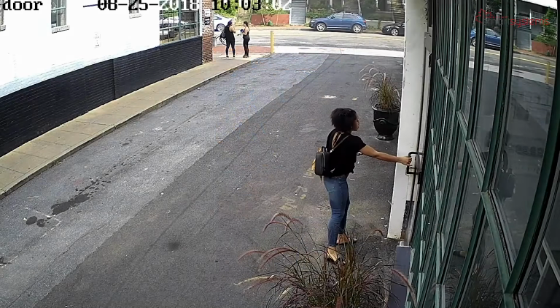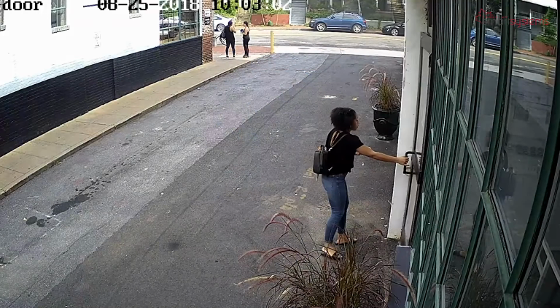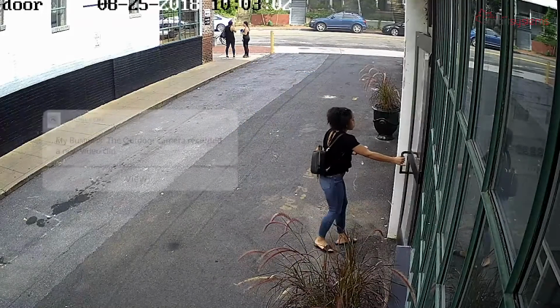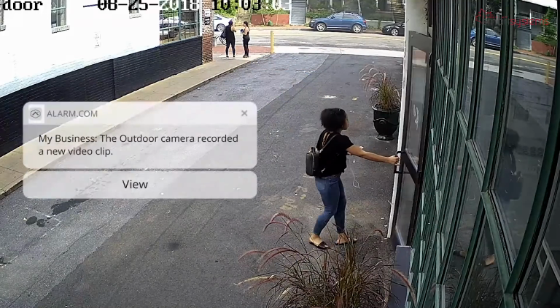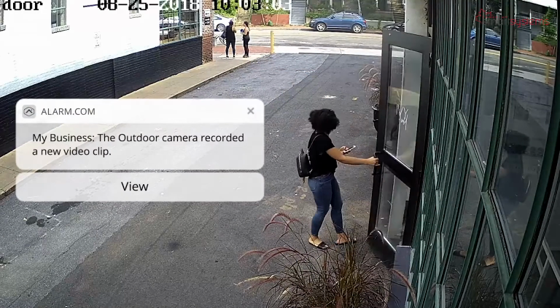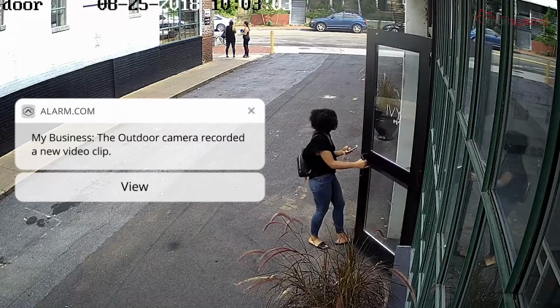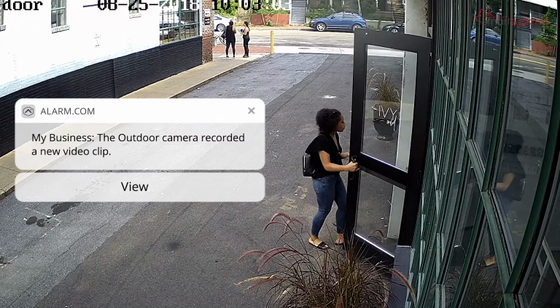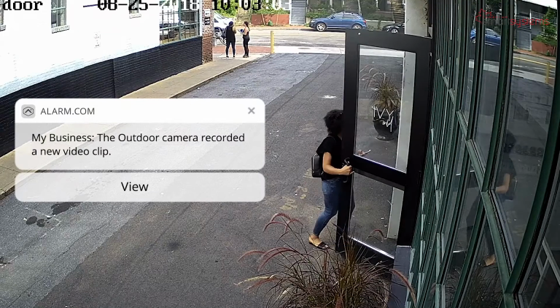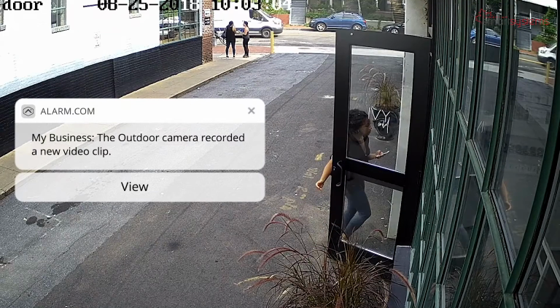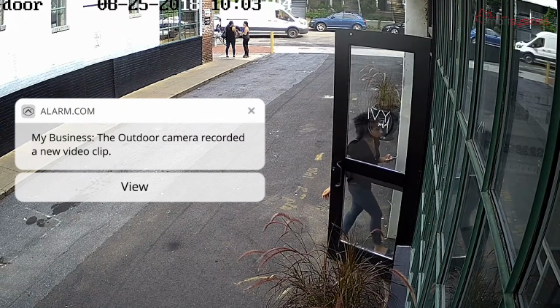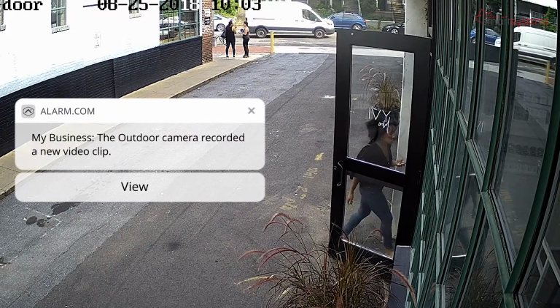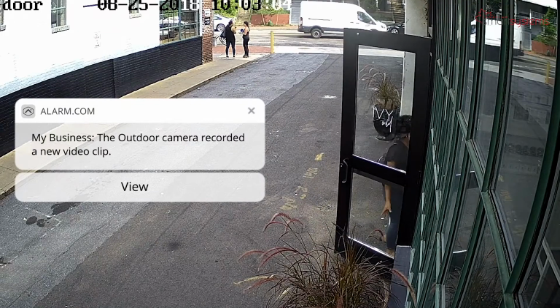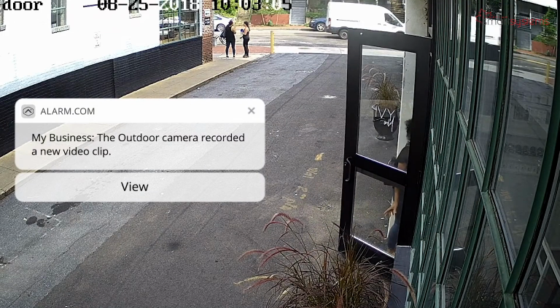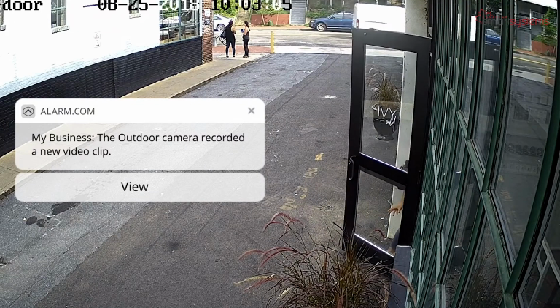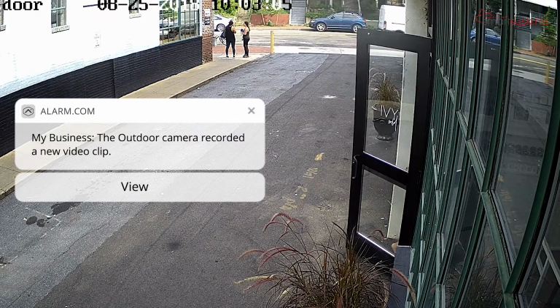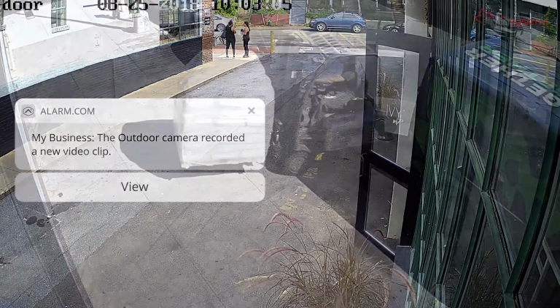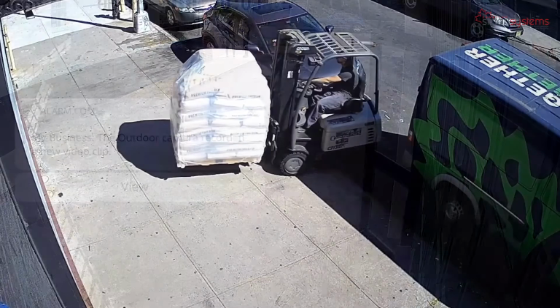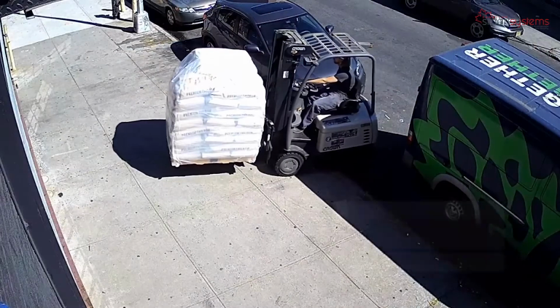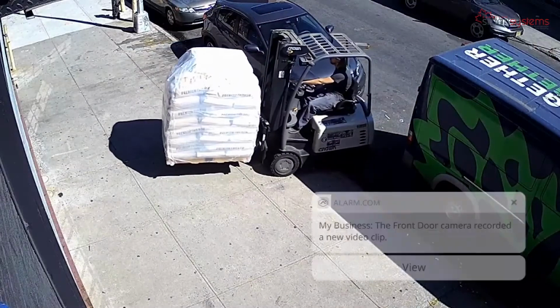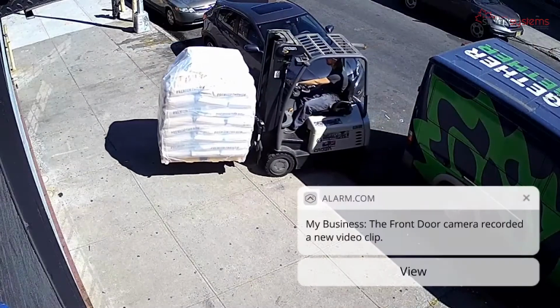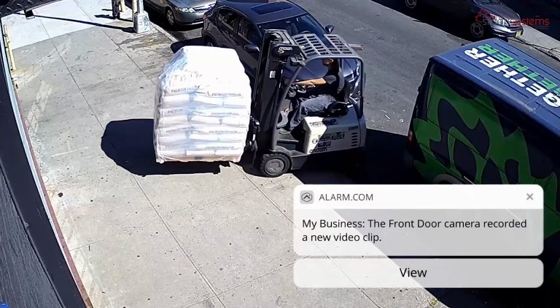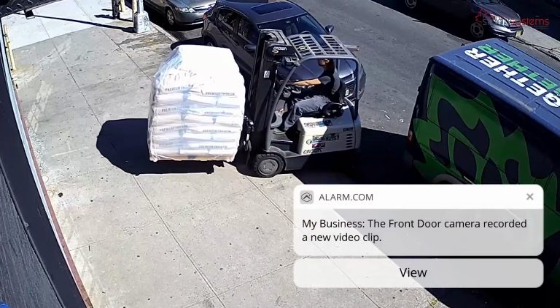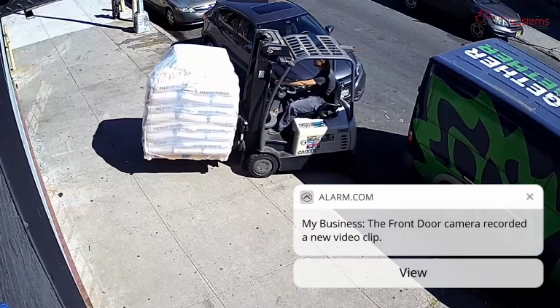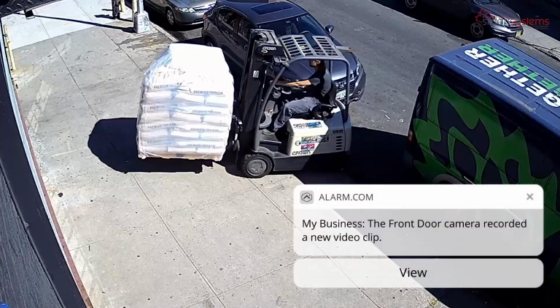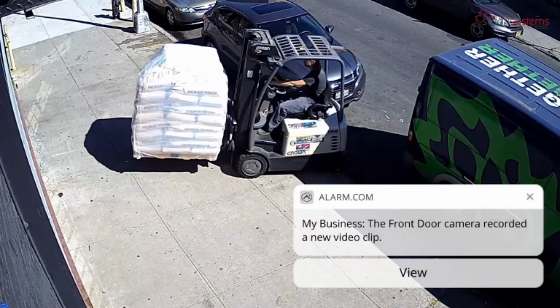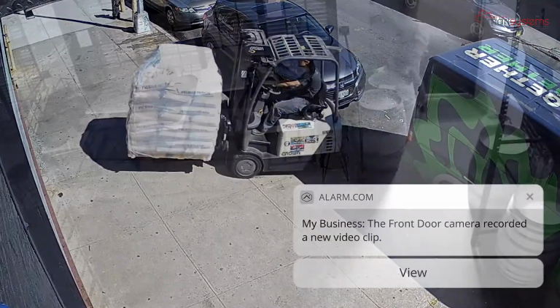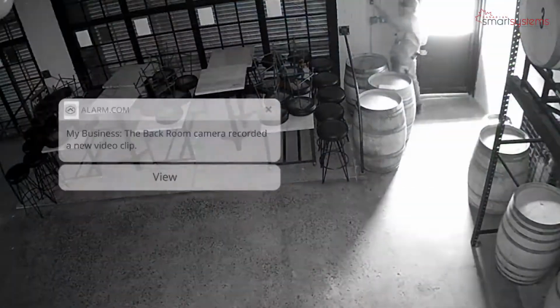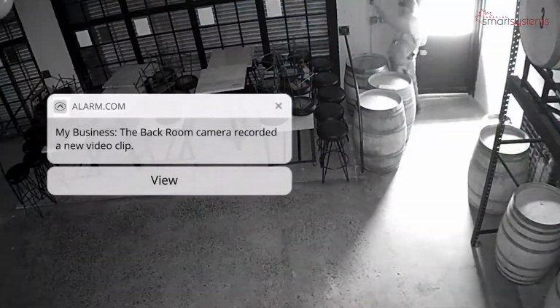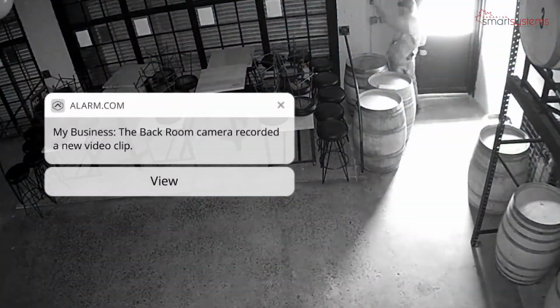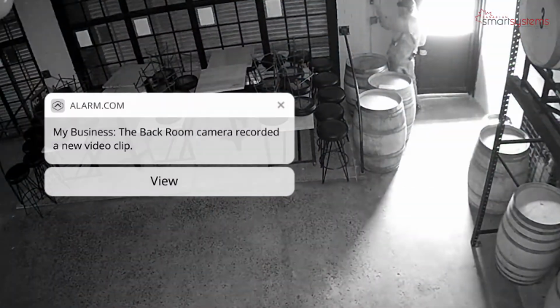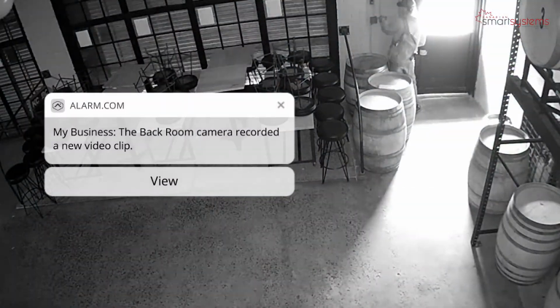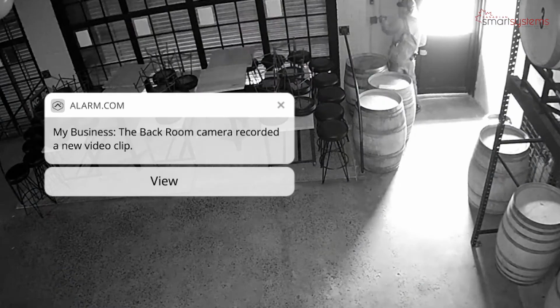Get real-time video notifications when employees arrive, a package is delivered, or a secure room is accessed.